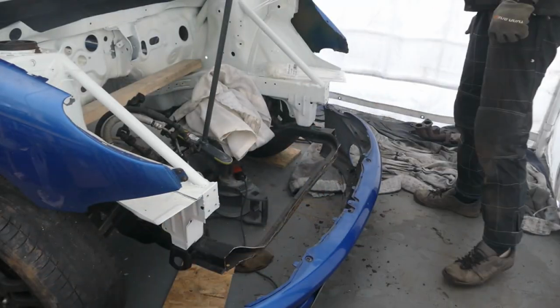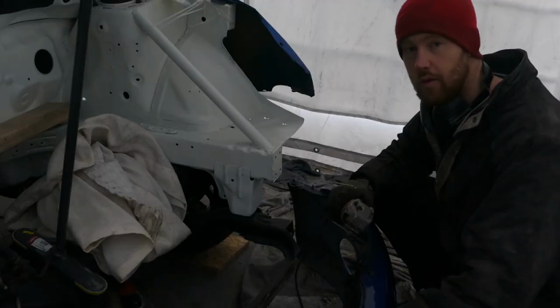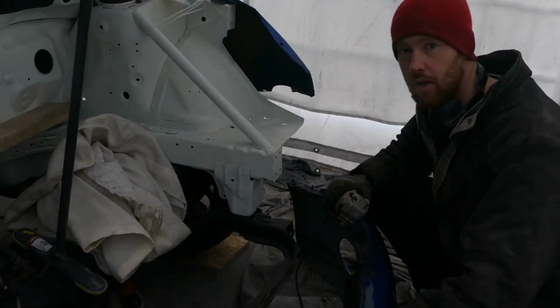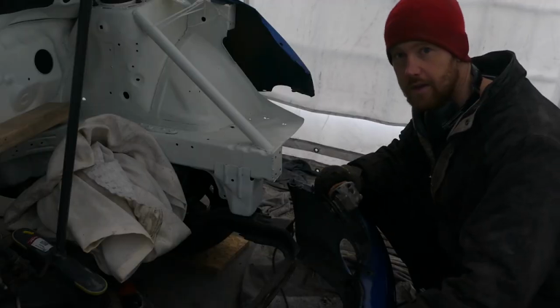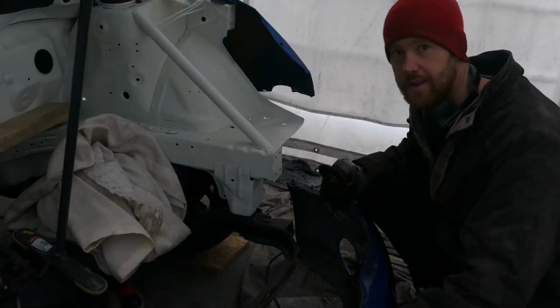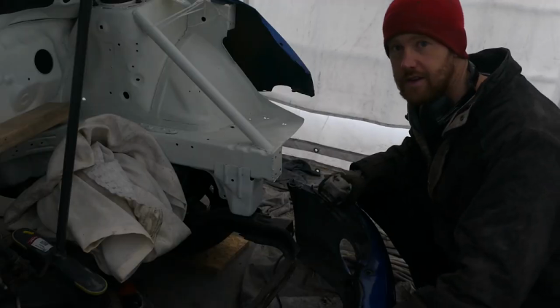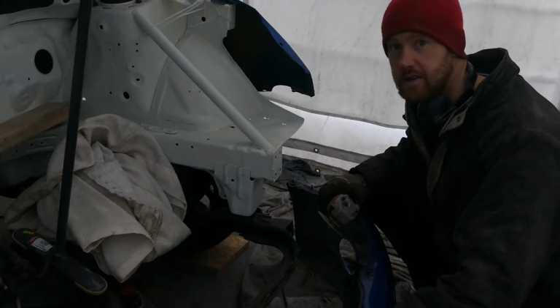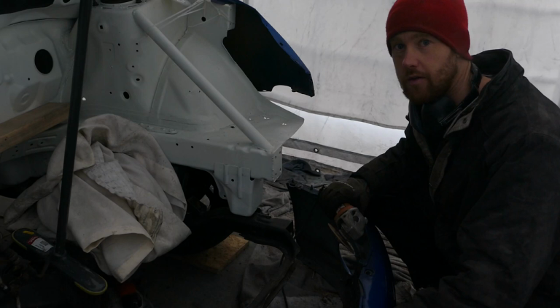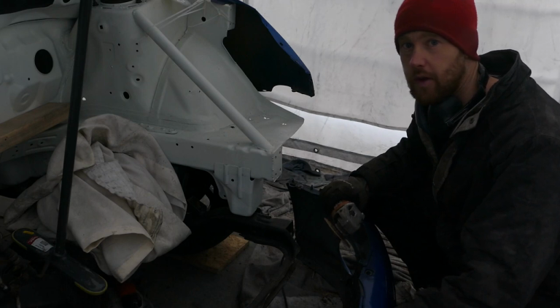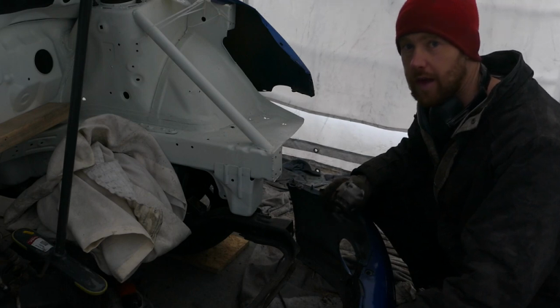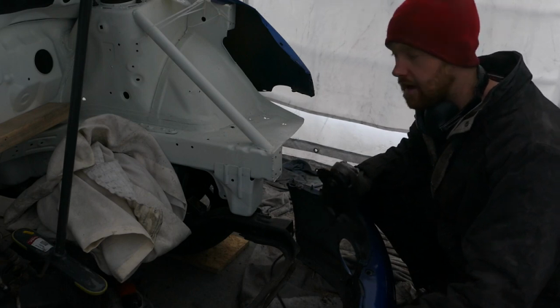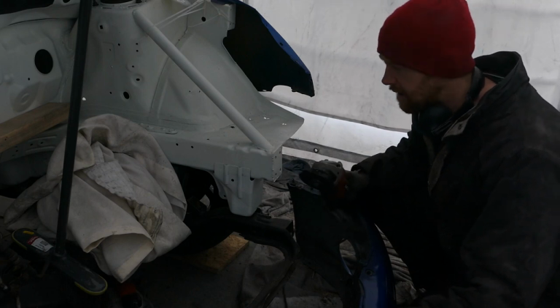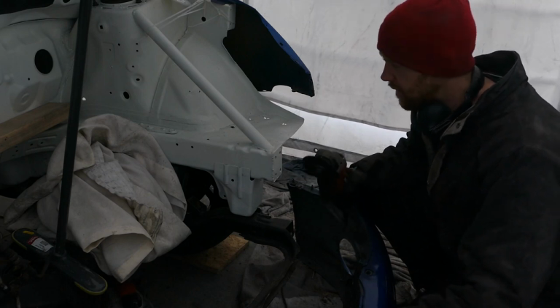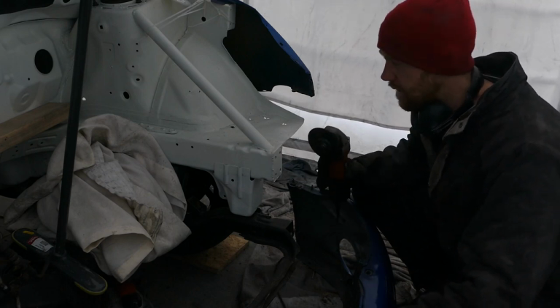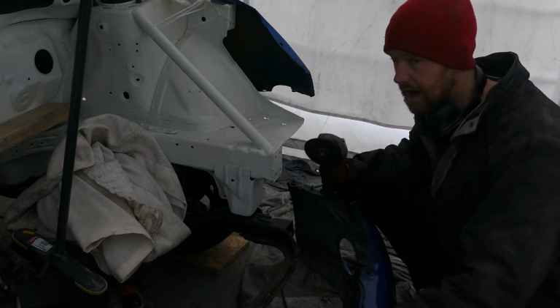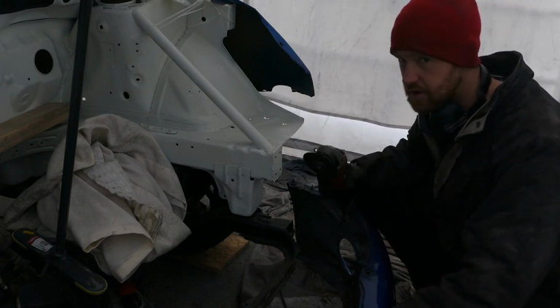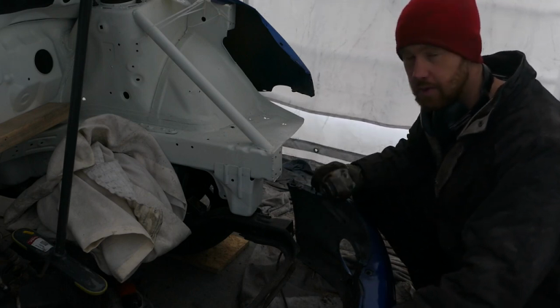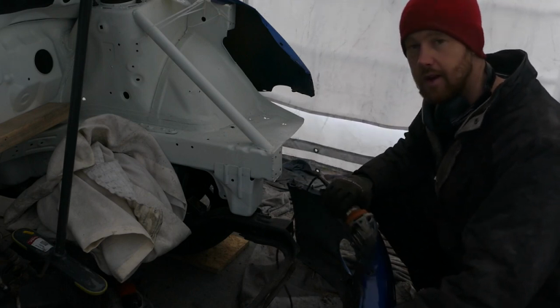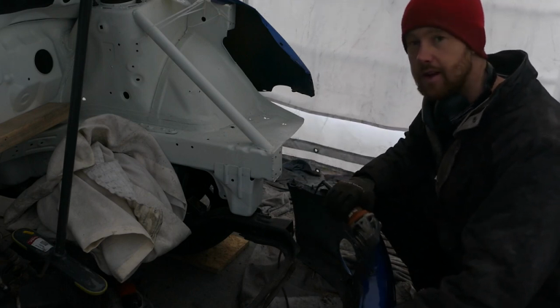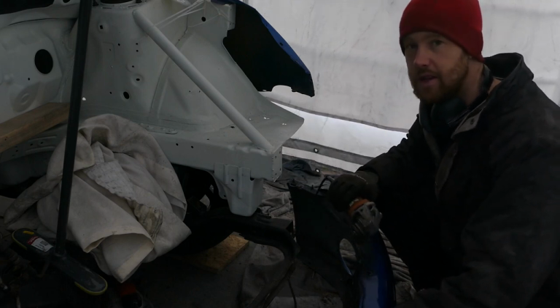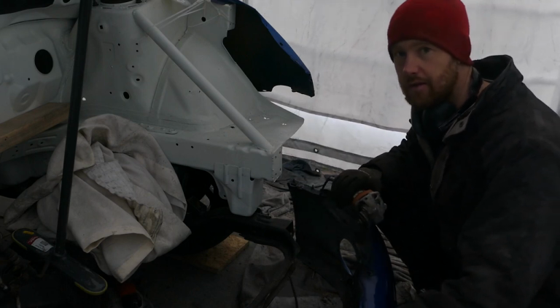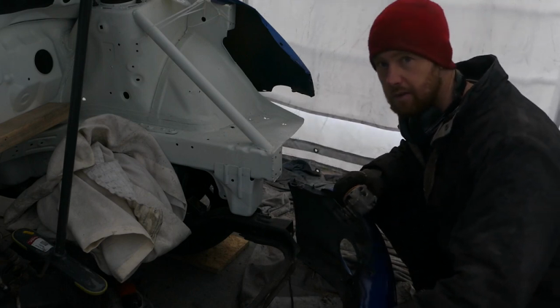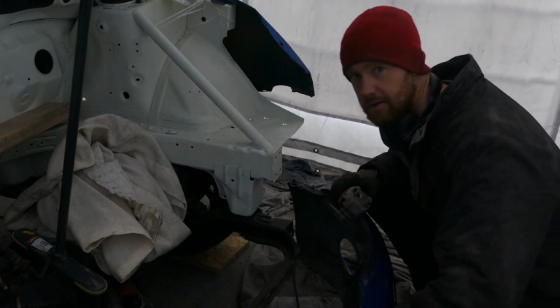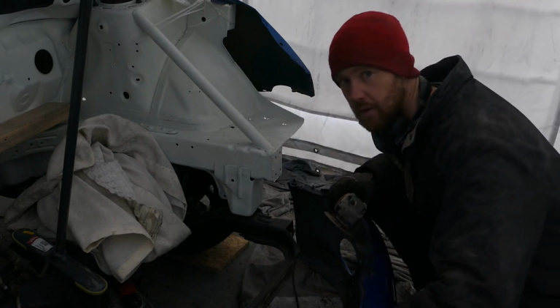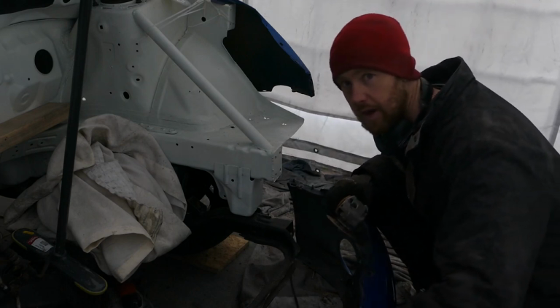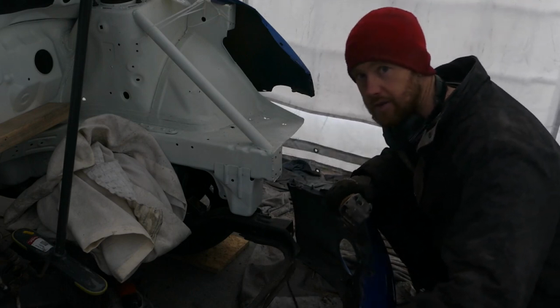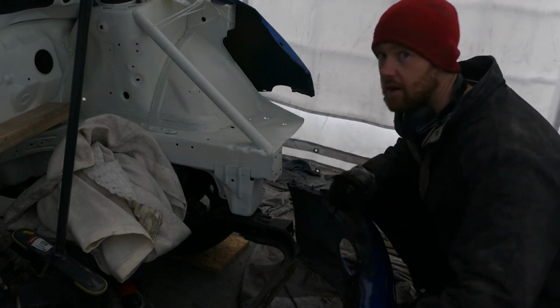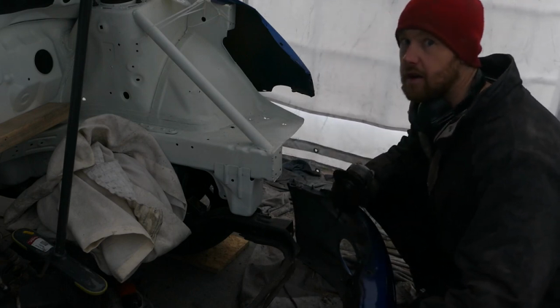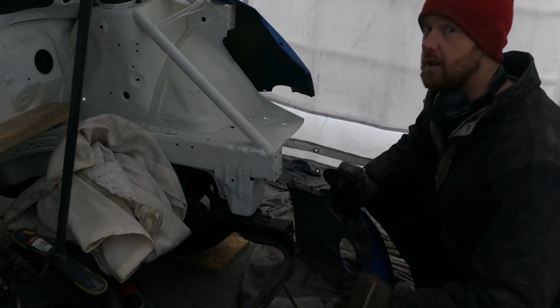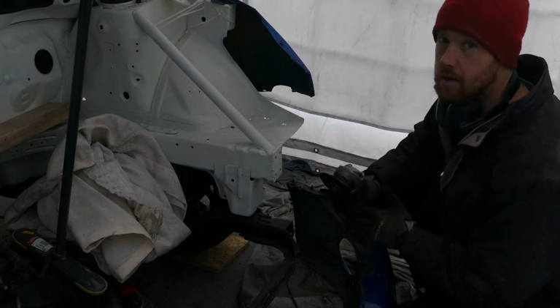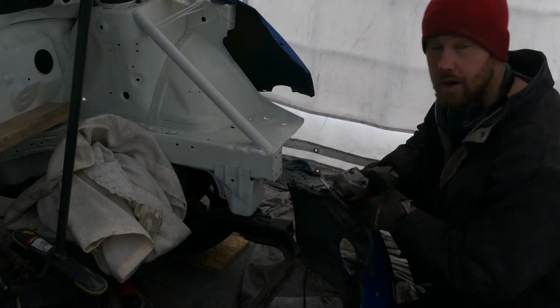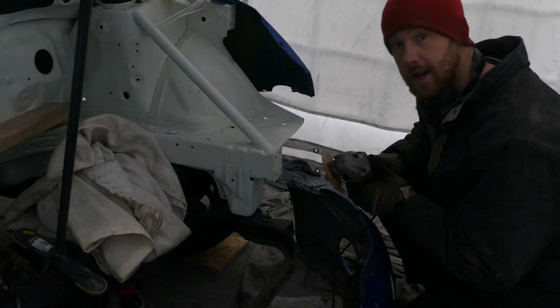One of the advantages of doing a rattle can paint job is you don't feel guilty when you have to start cutting the car apart again.